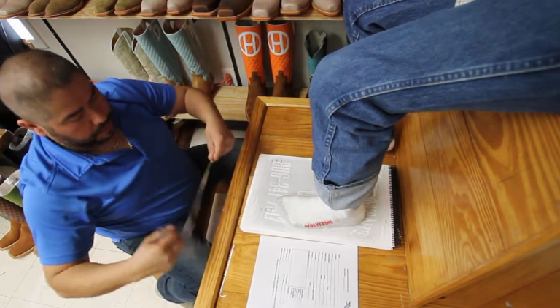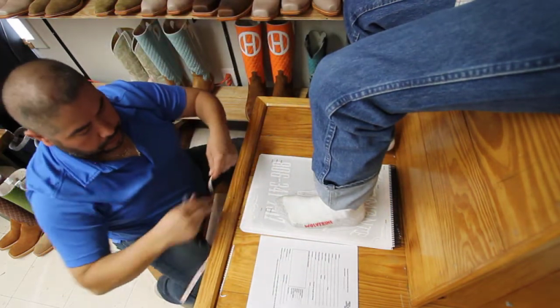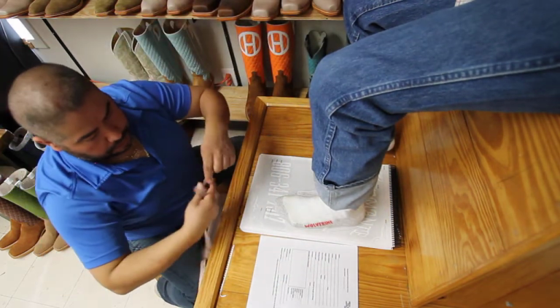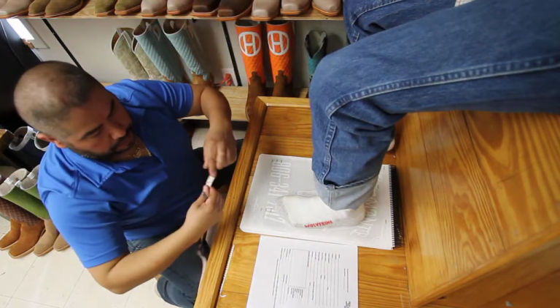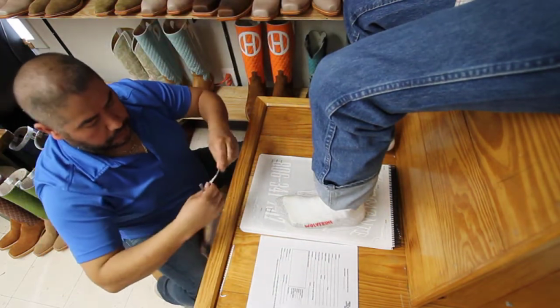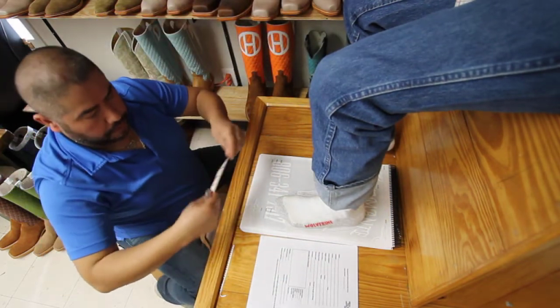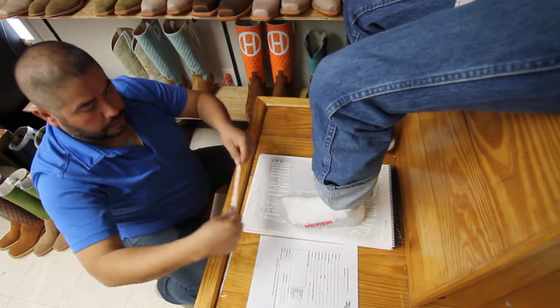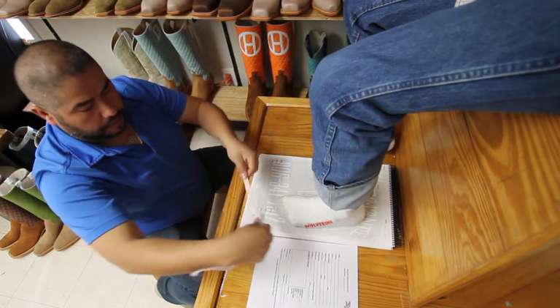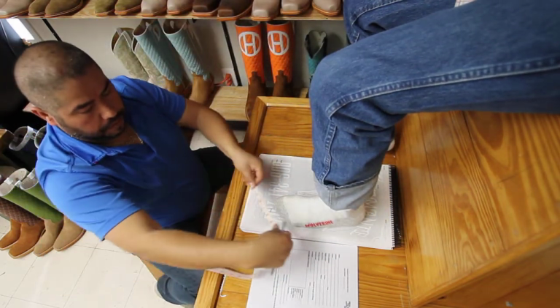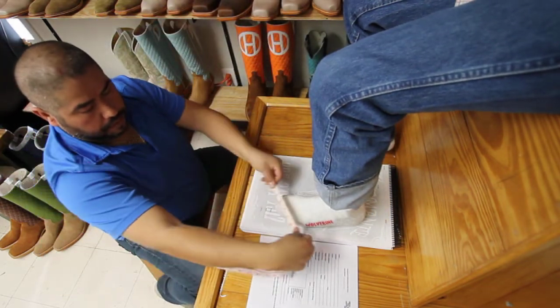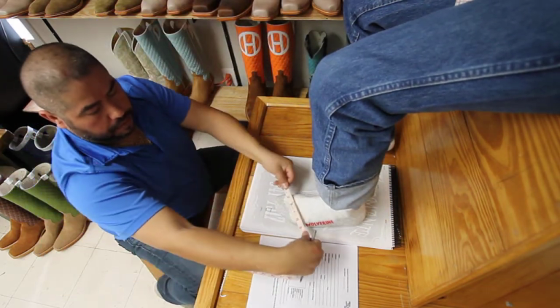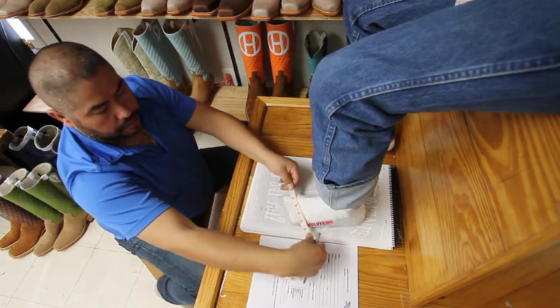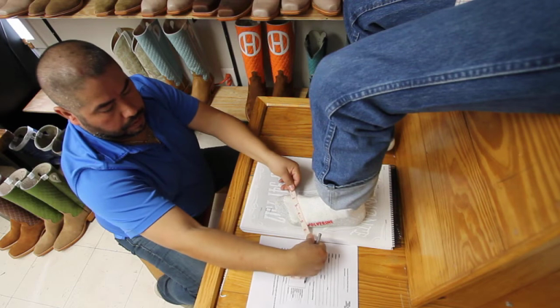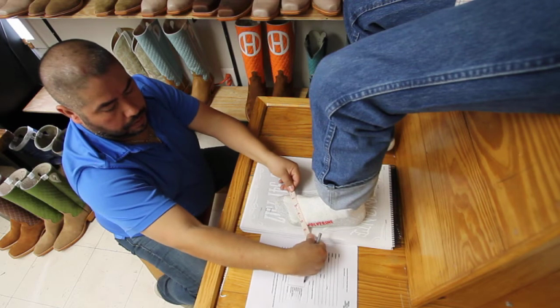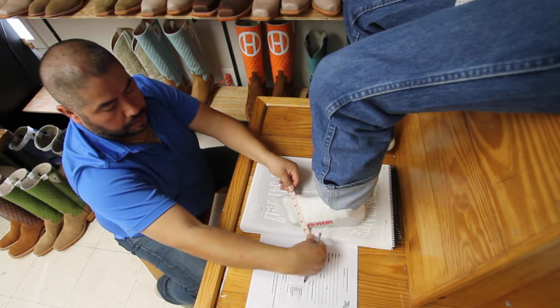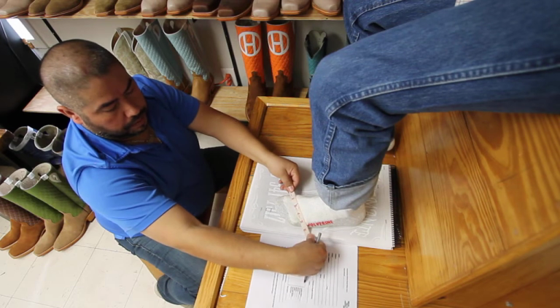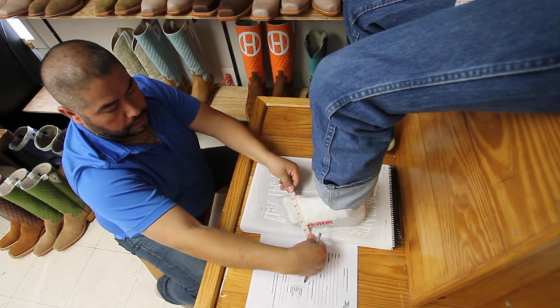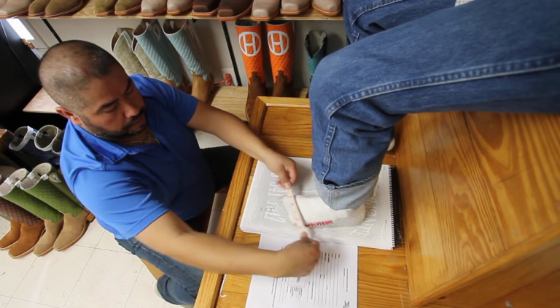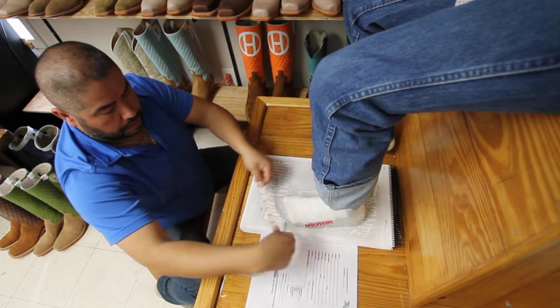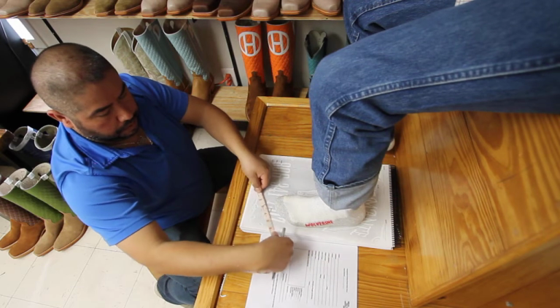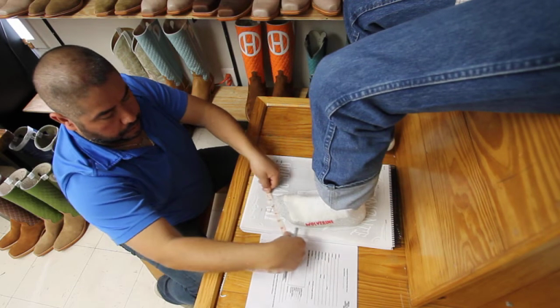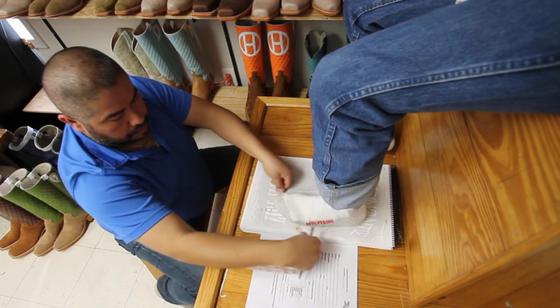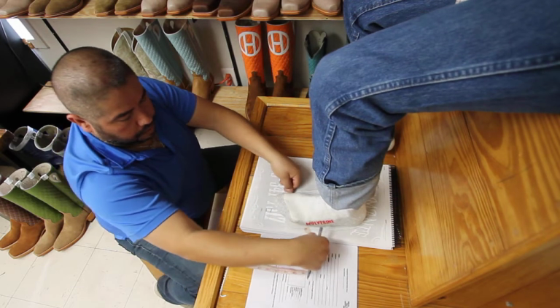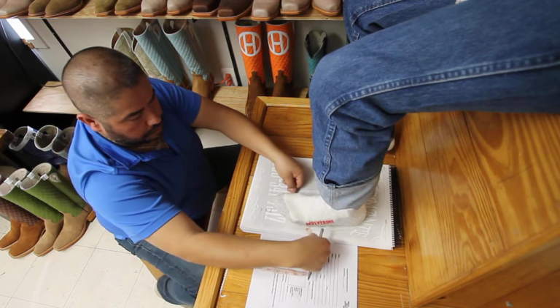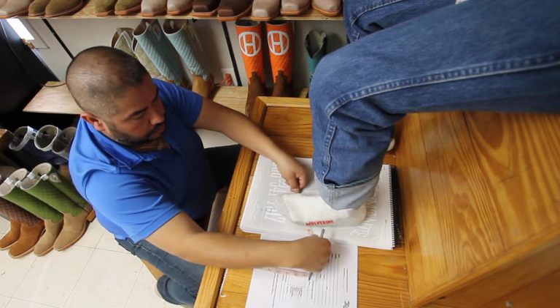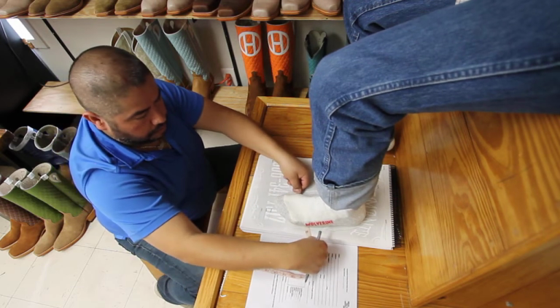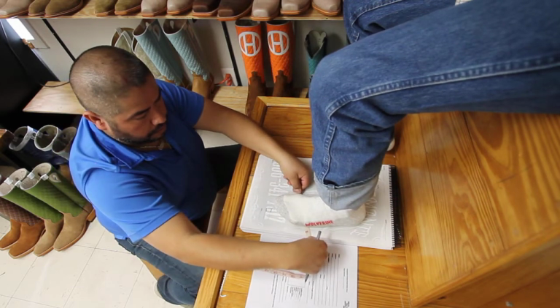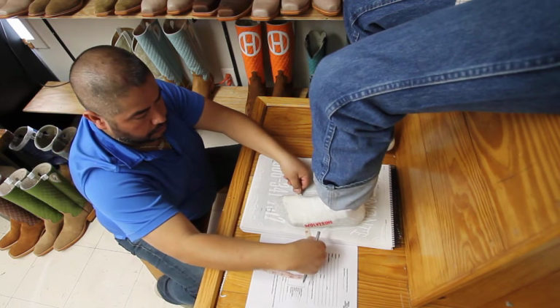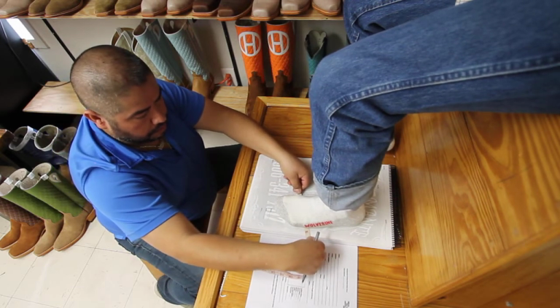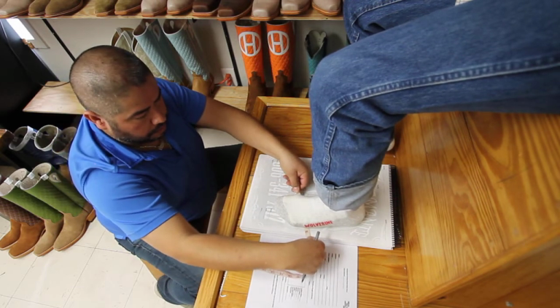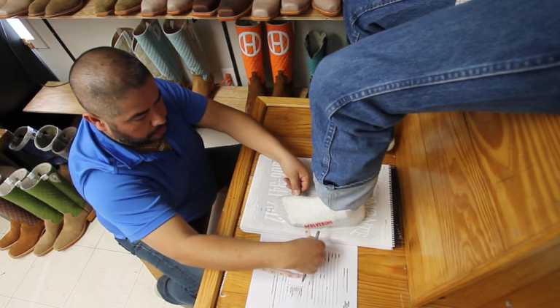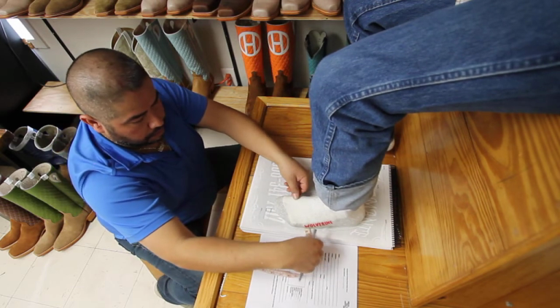And again, from the largest knuckle of your little toe to the largest knuckle on your big toe, around the ball of your foot.